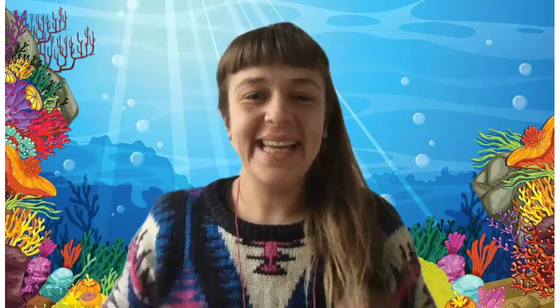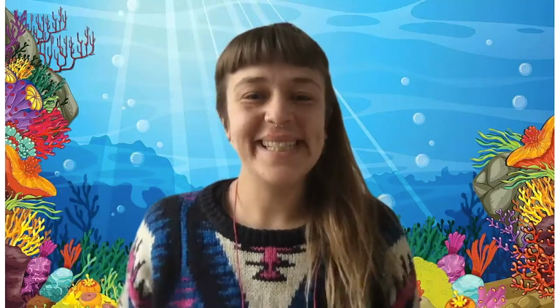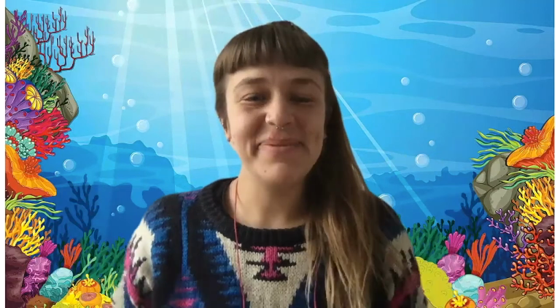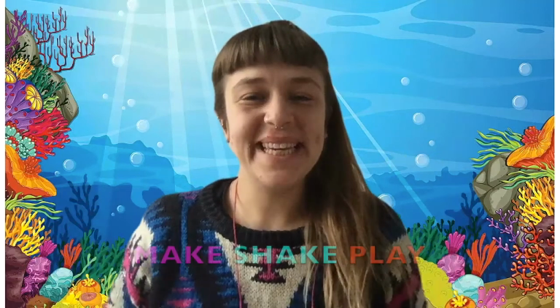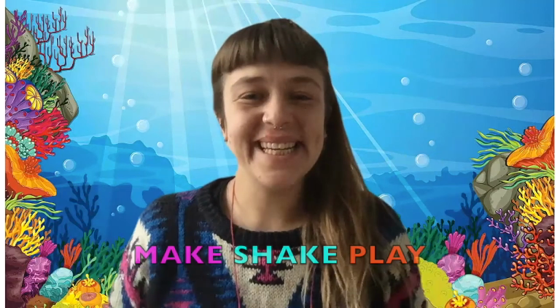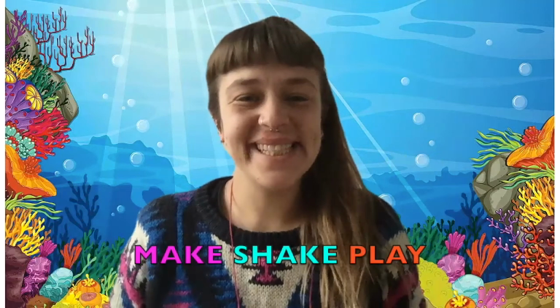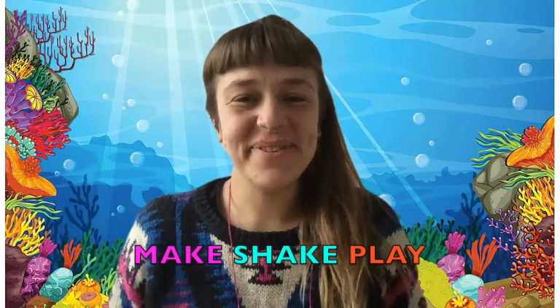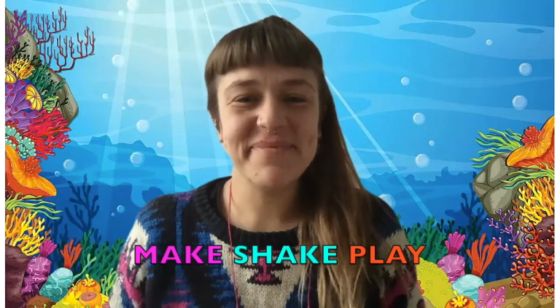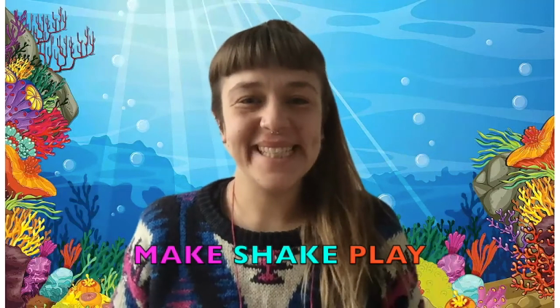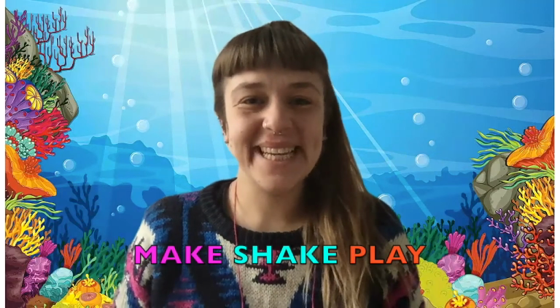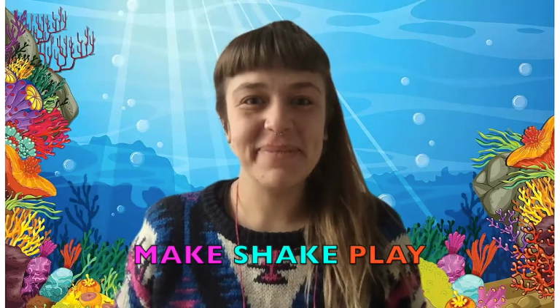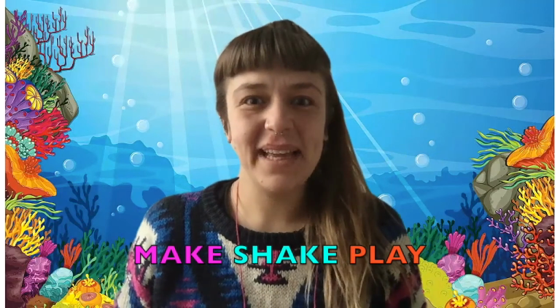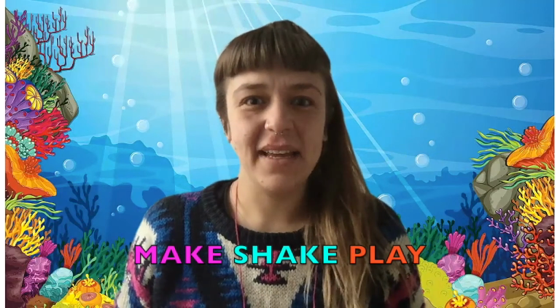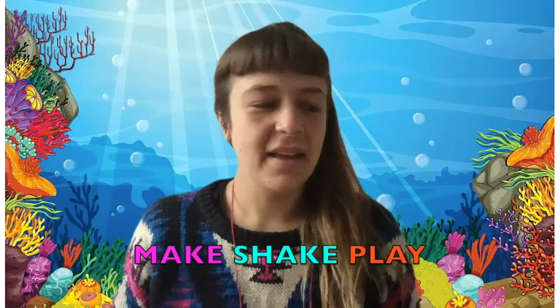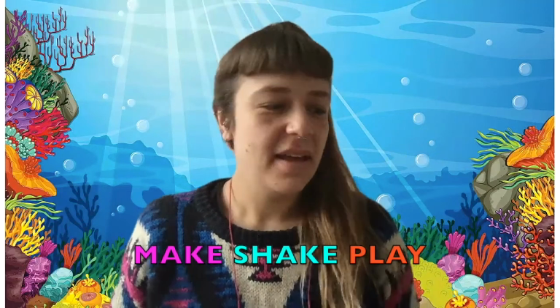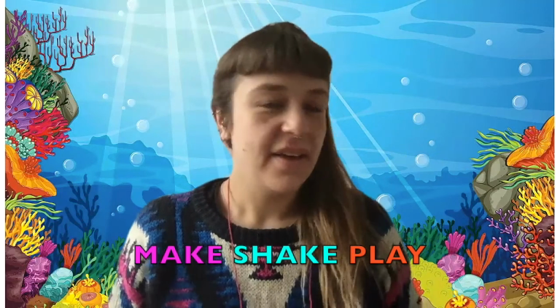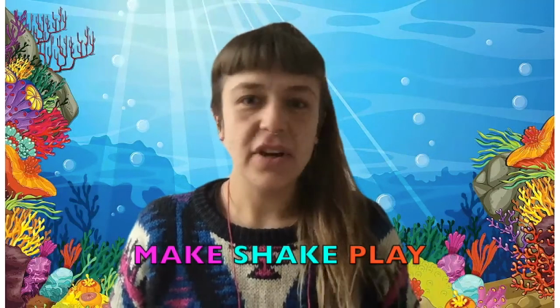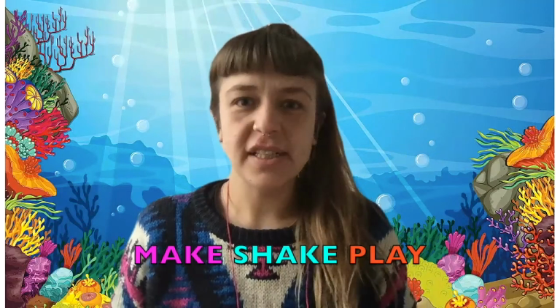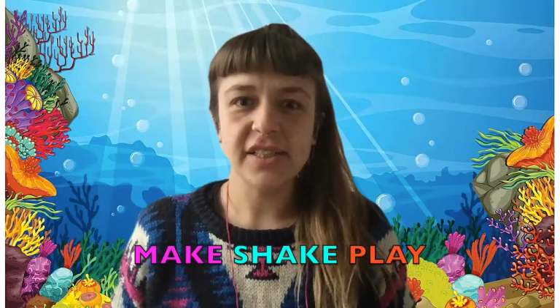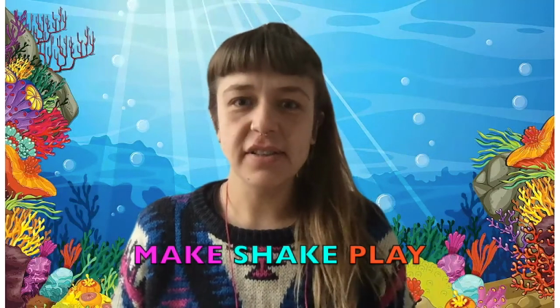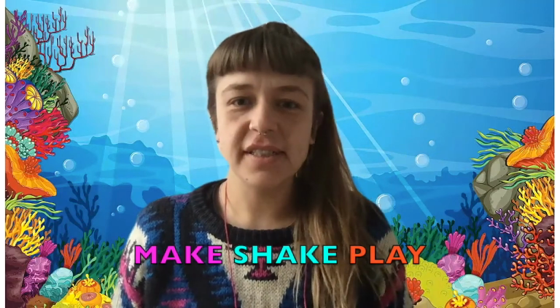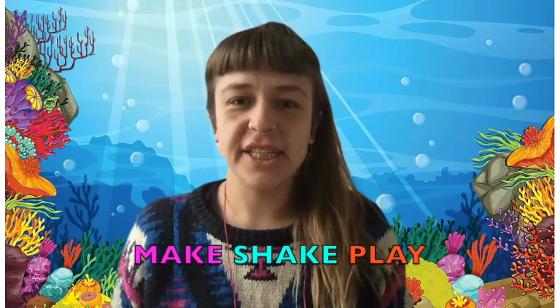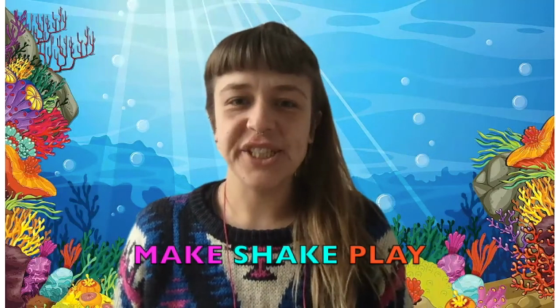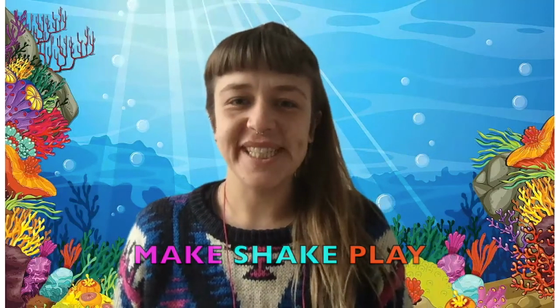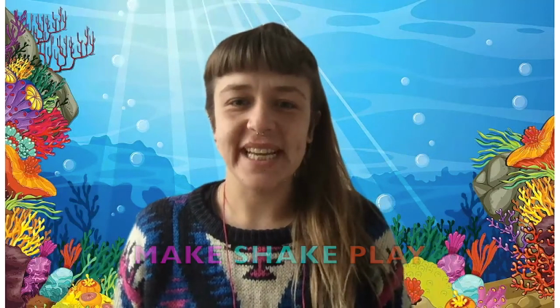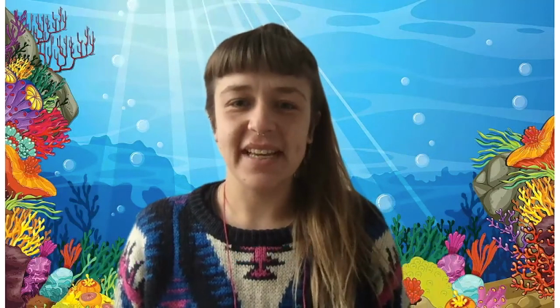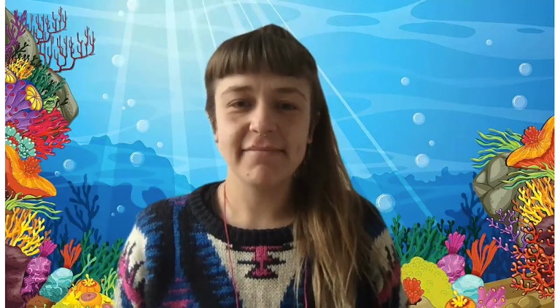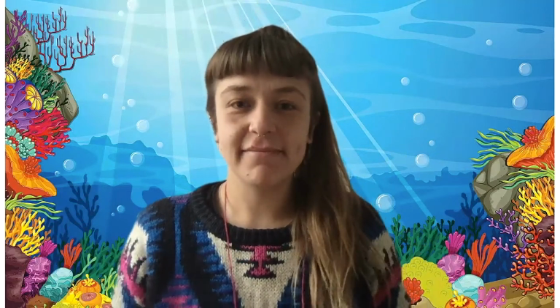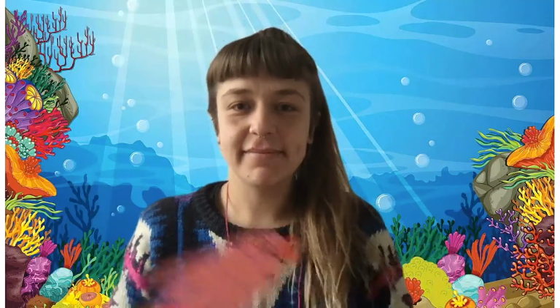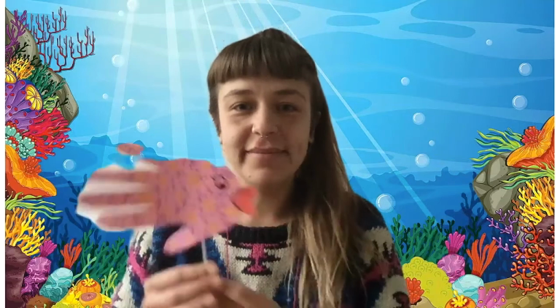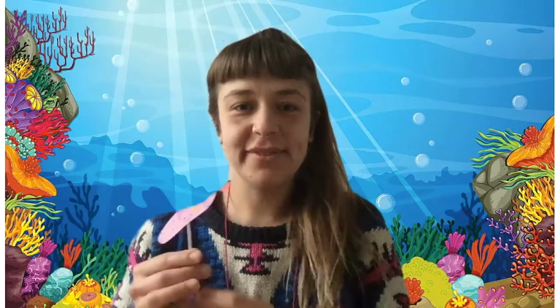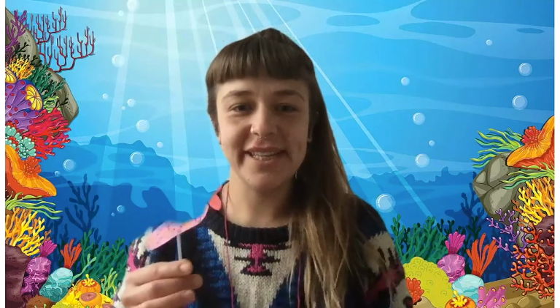It's me Kirsty from Make Shake Play. Got a little song to teach you today. Ready?